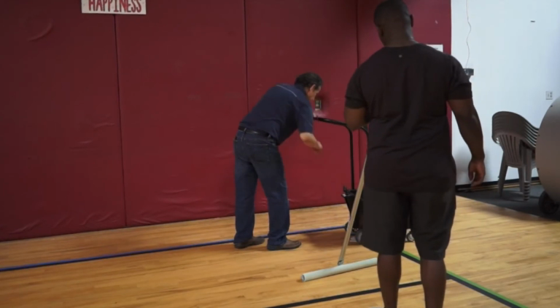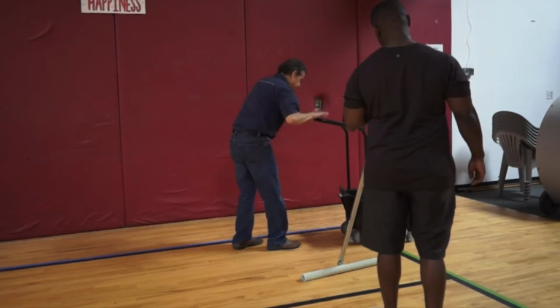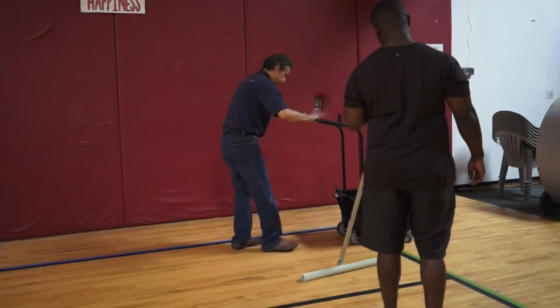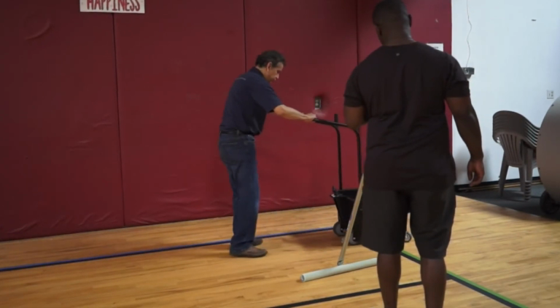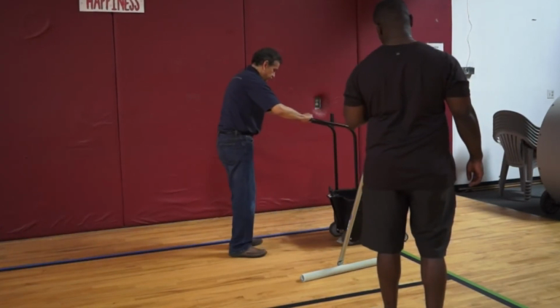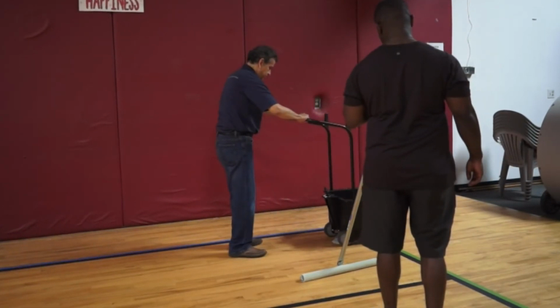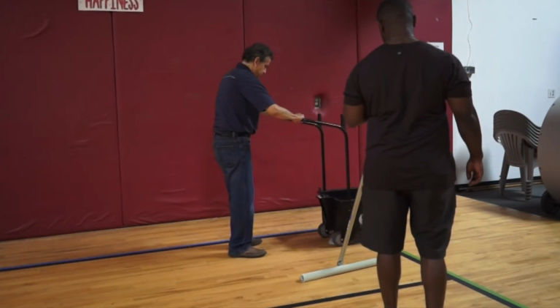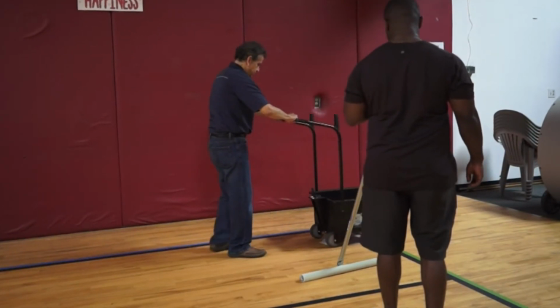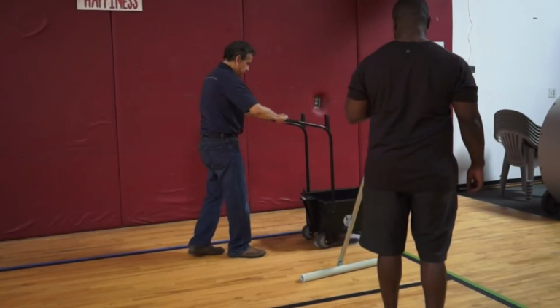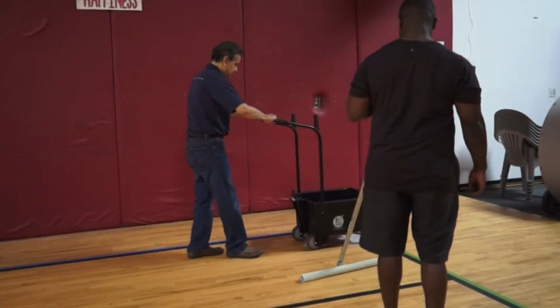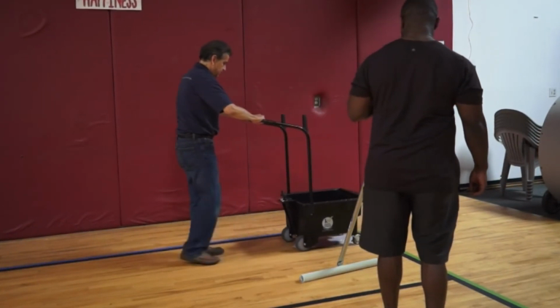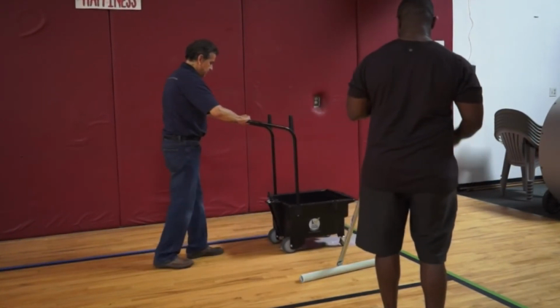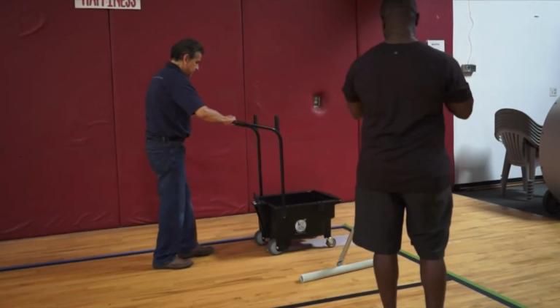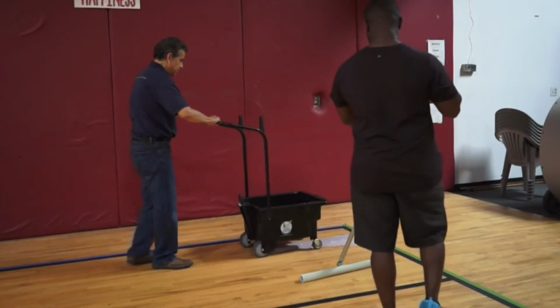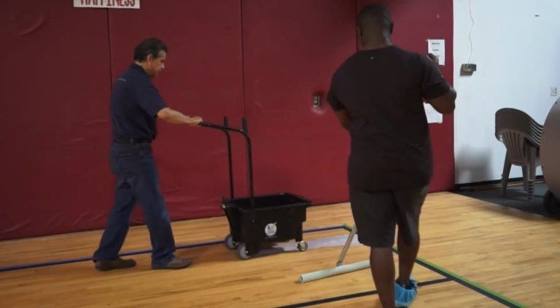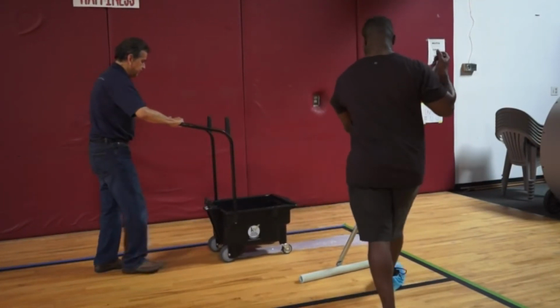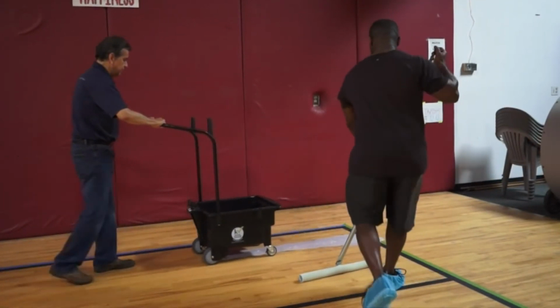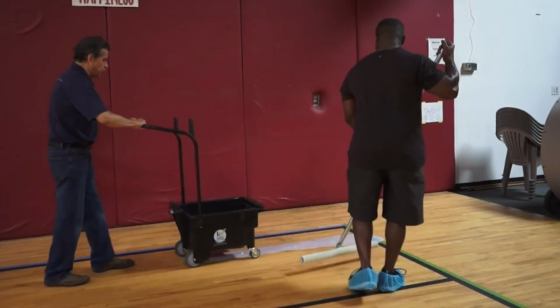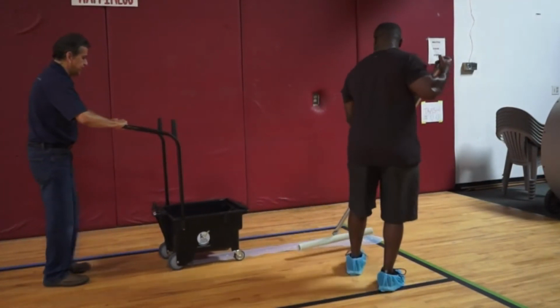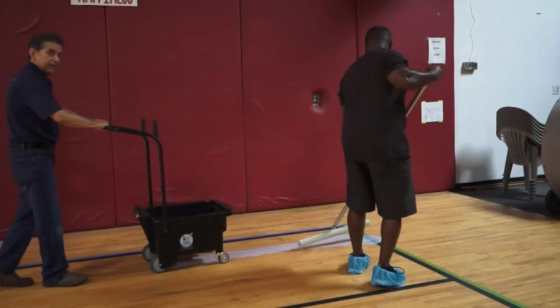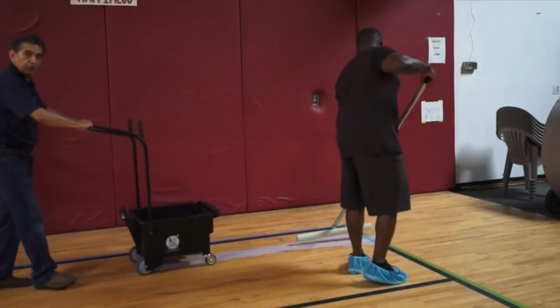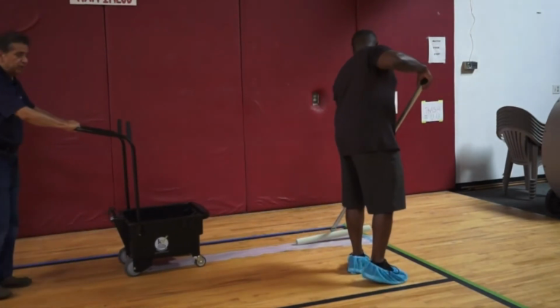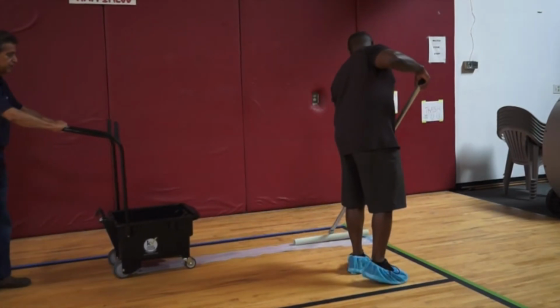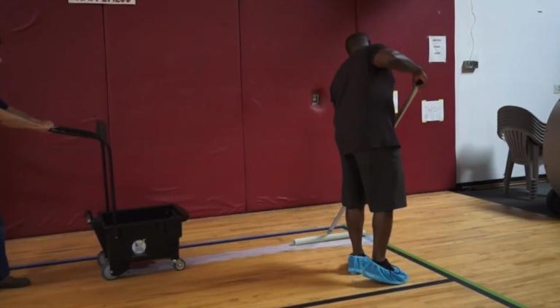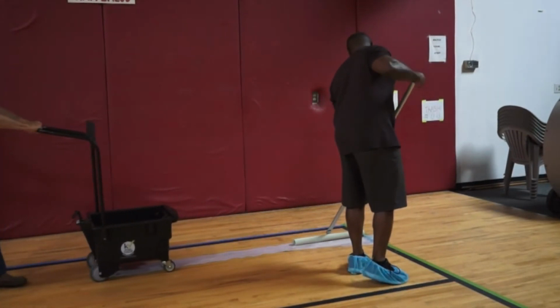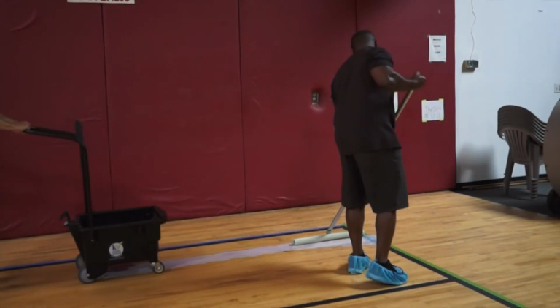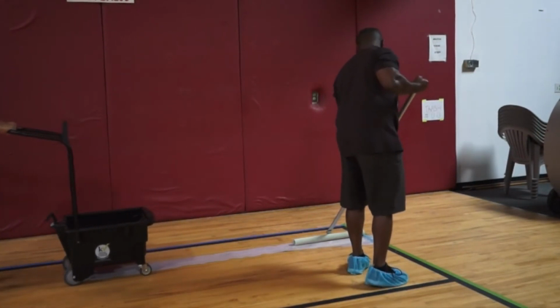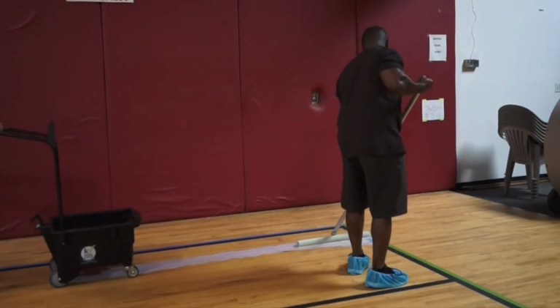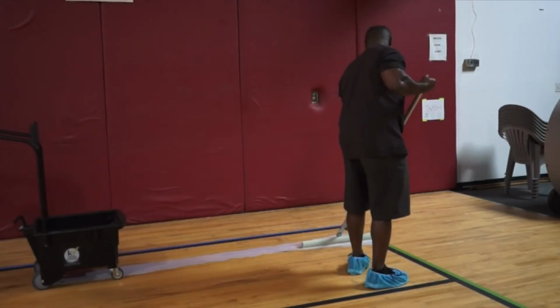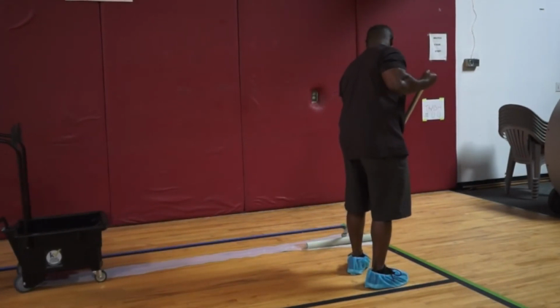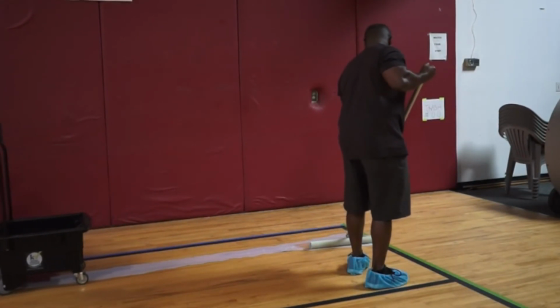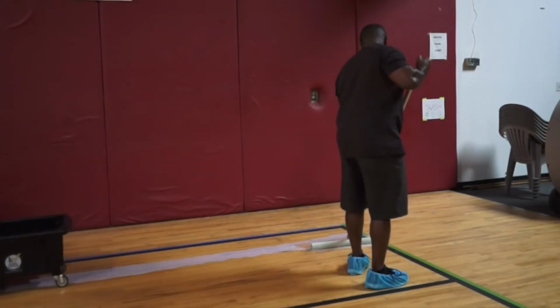How is that for you sir? That's fine. You want it that thick or thinner? That's perfect. Alright.